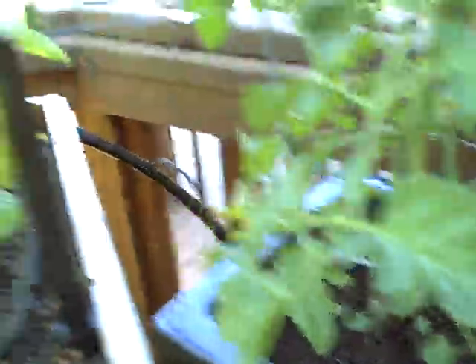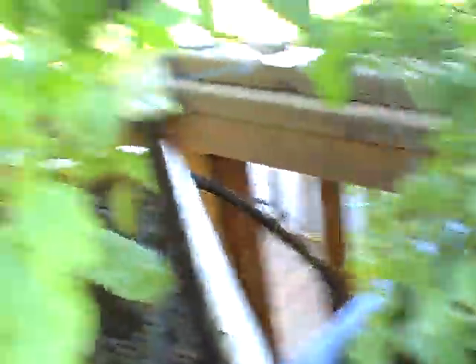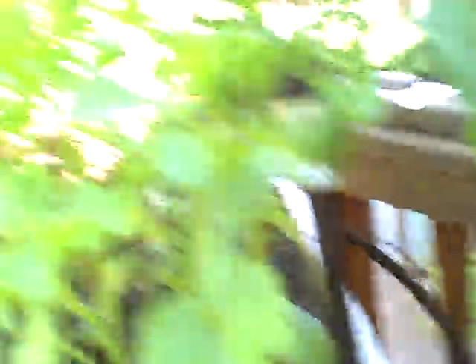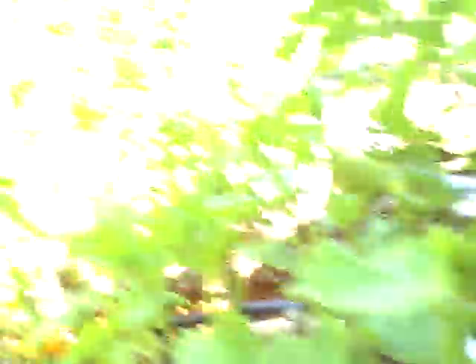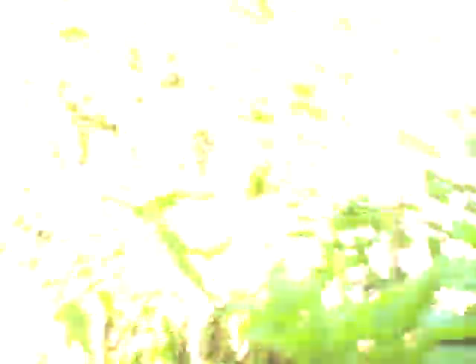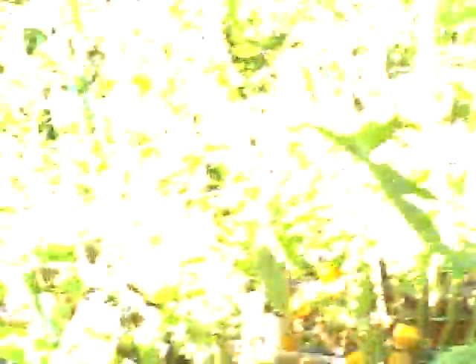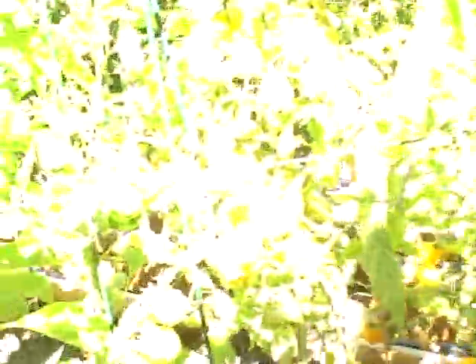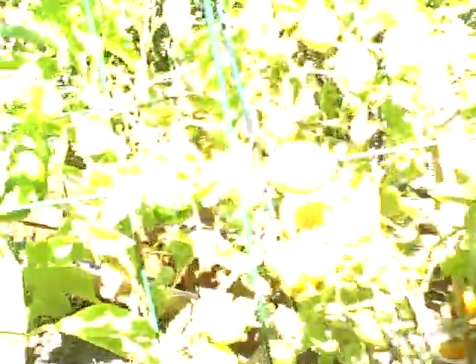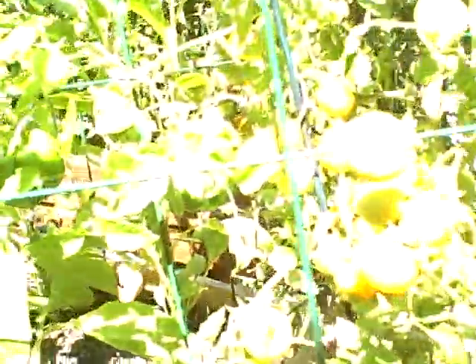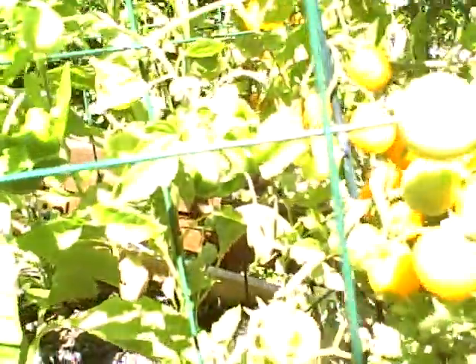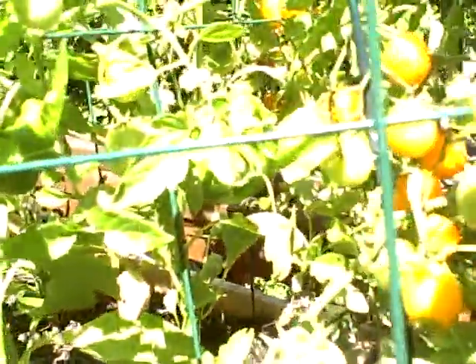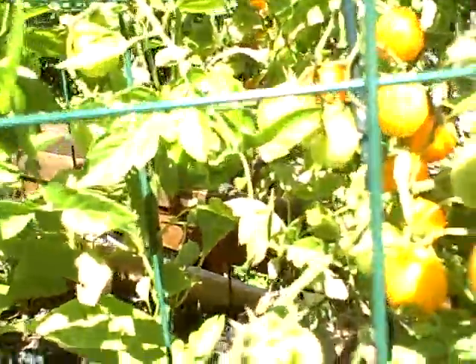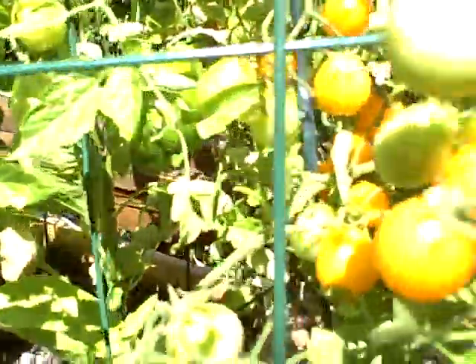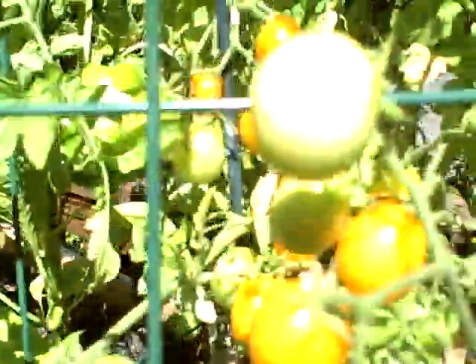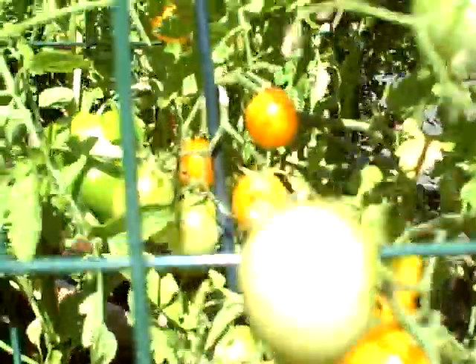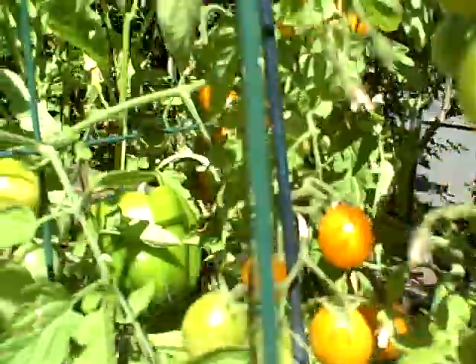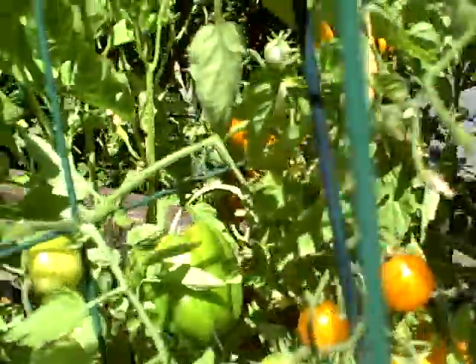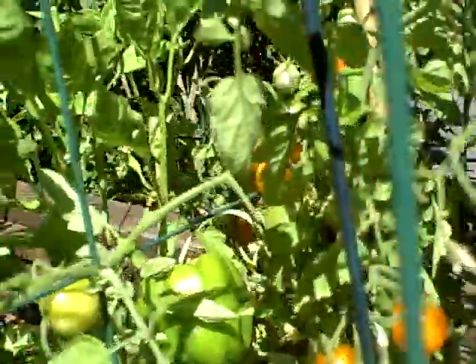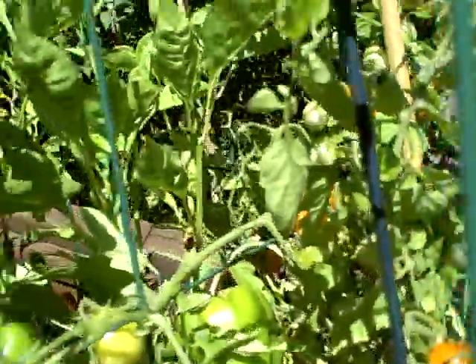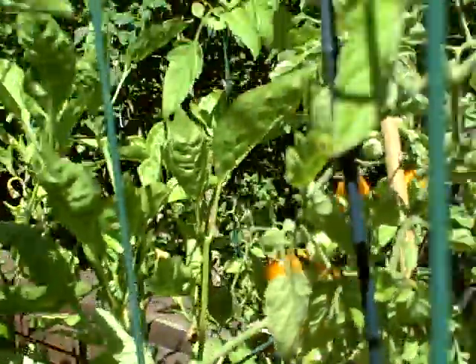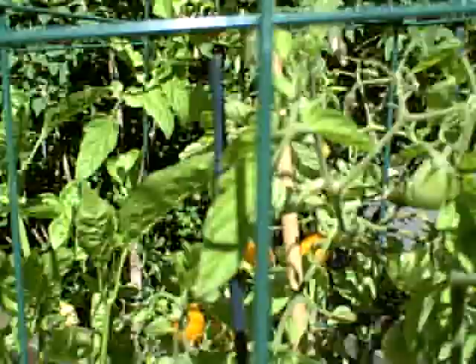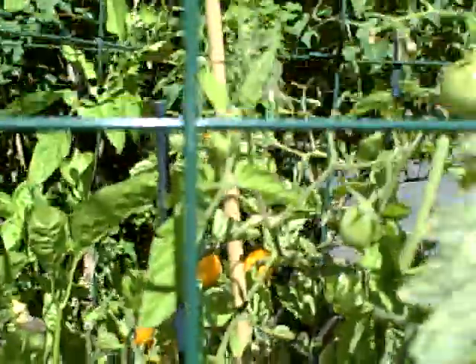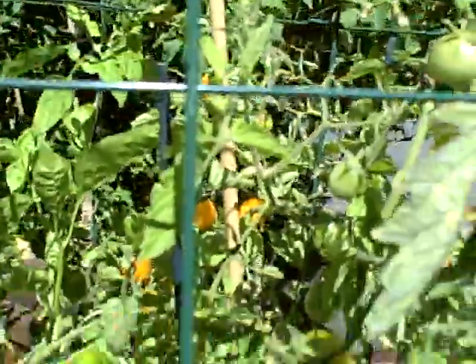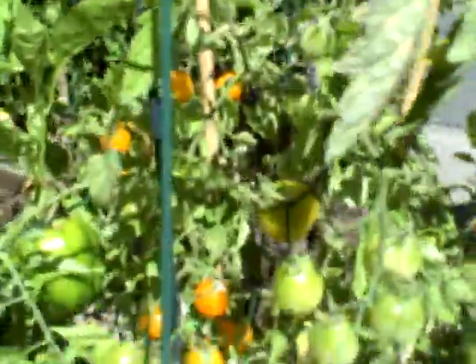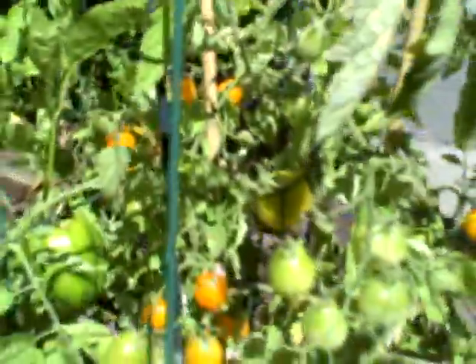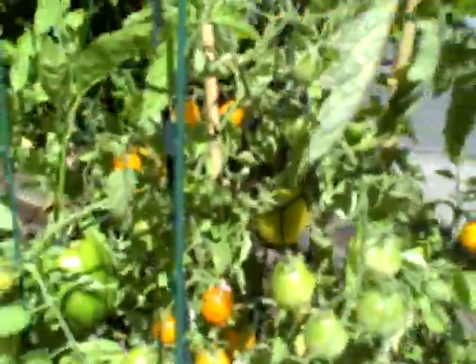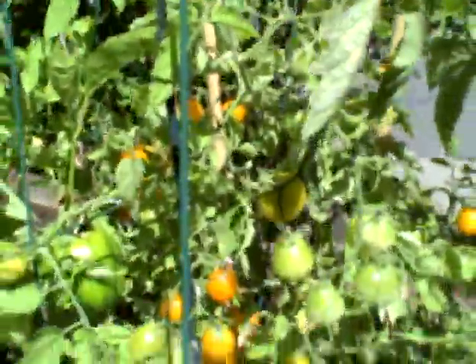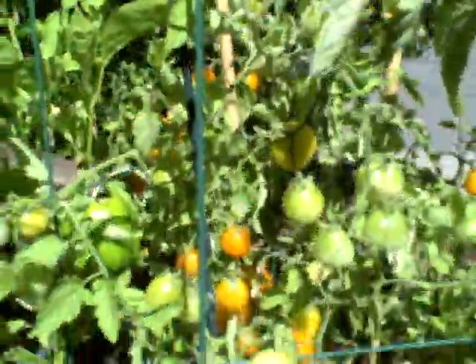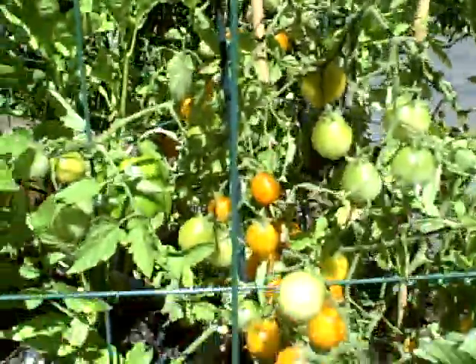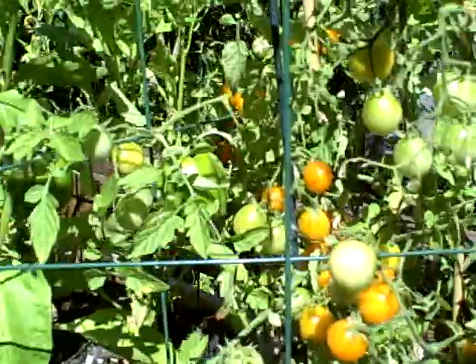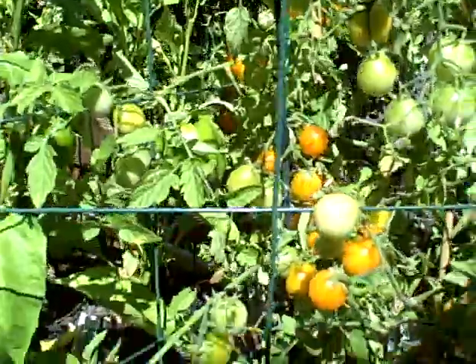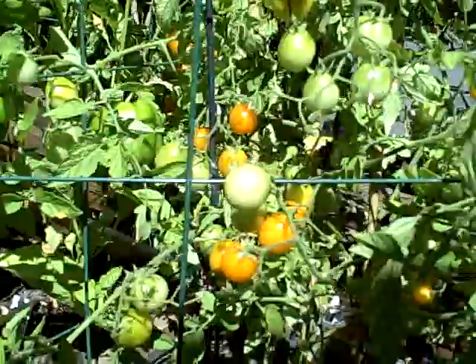Versus our golden tomatoes here, which are coming along very nicely in their cage.